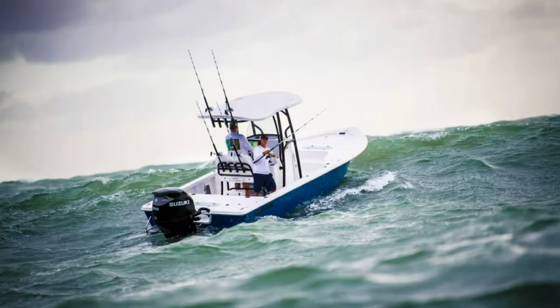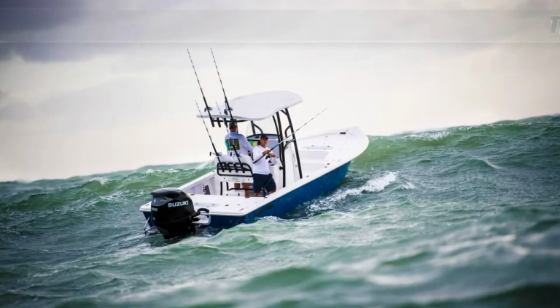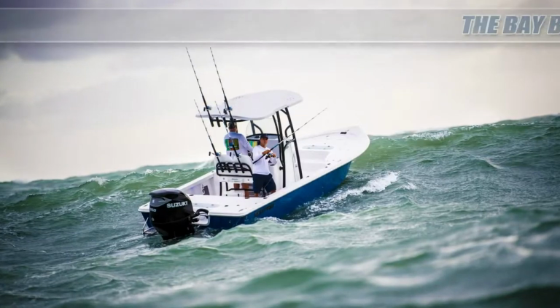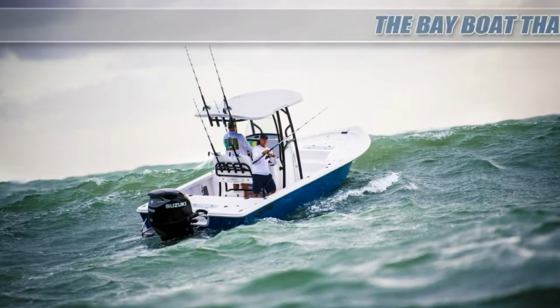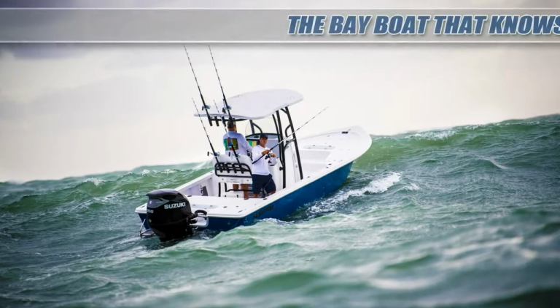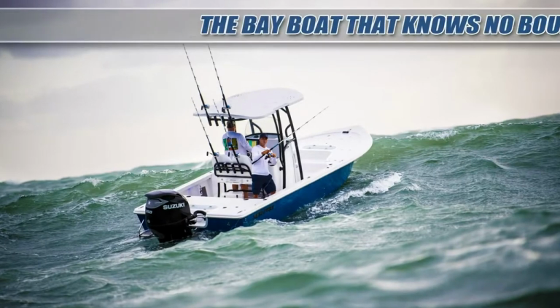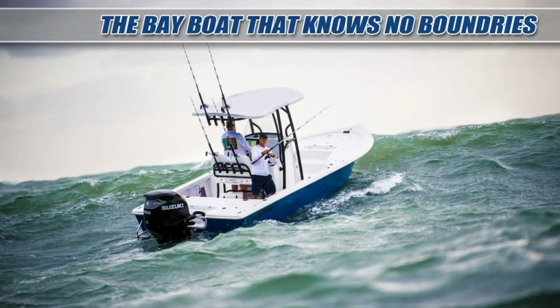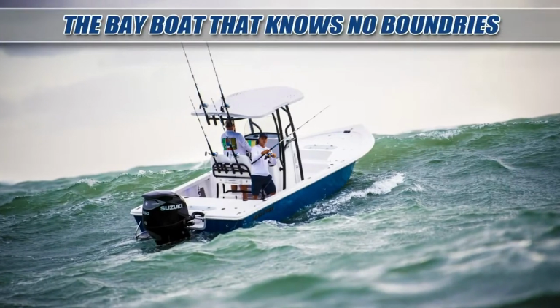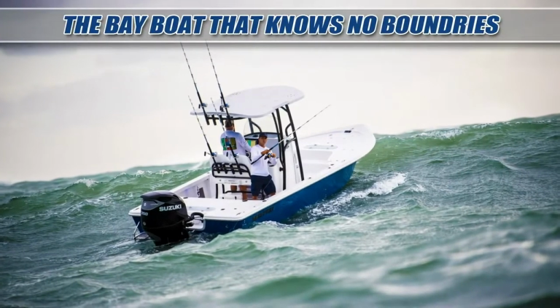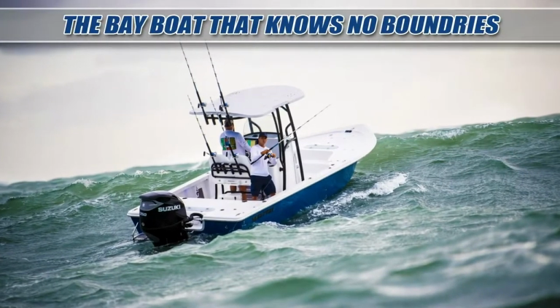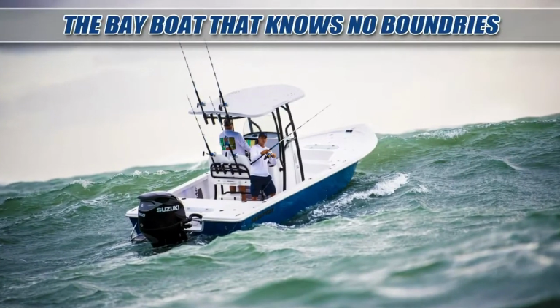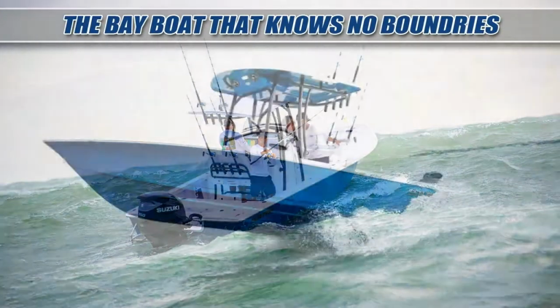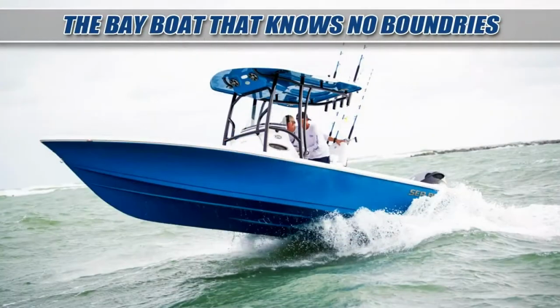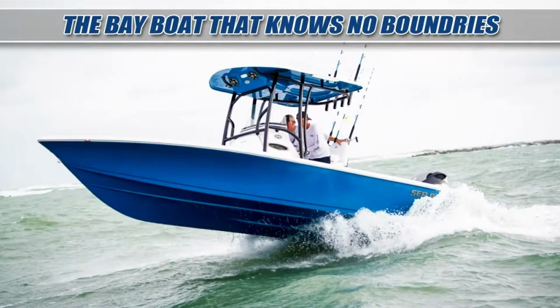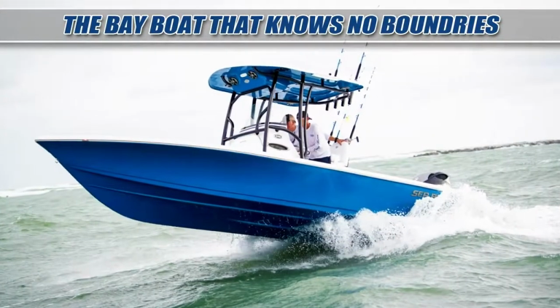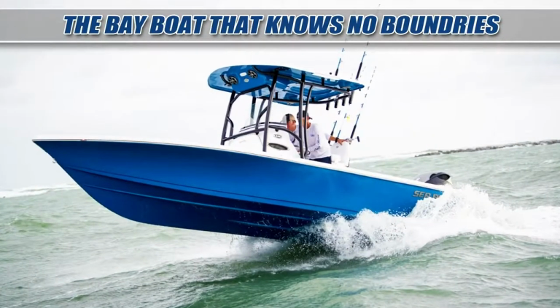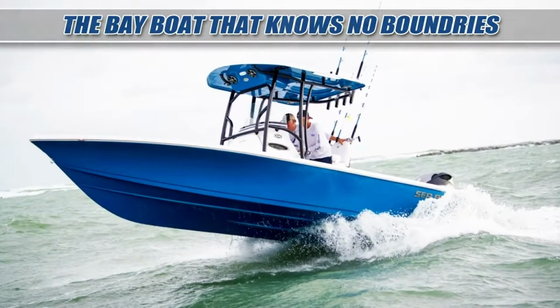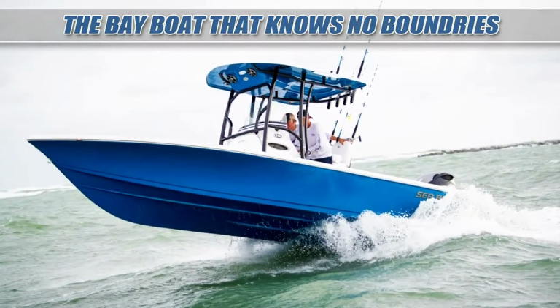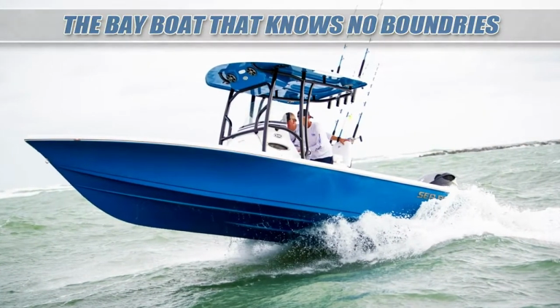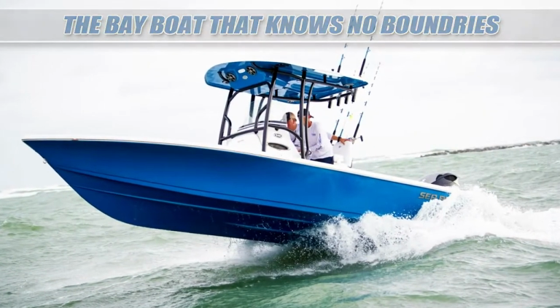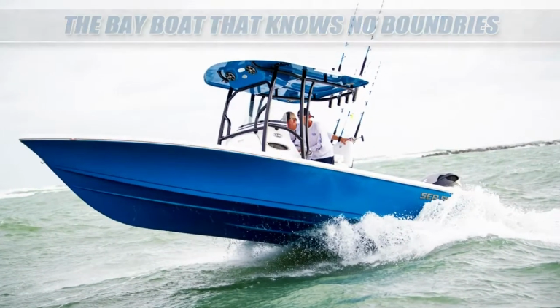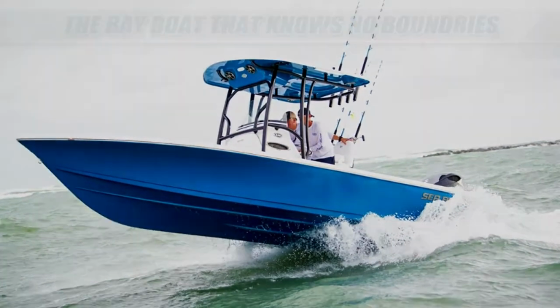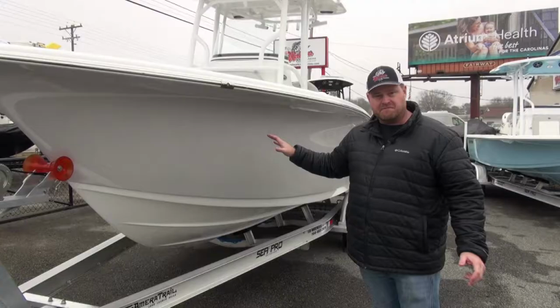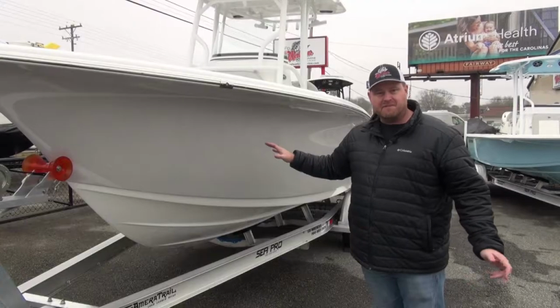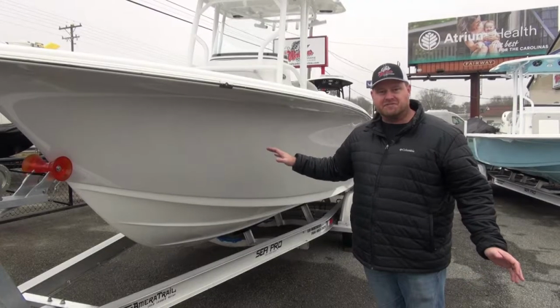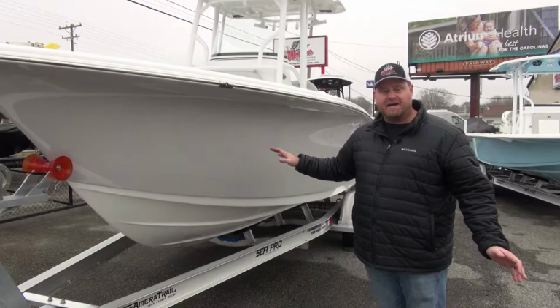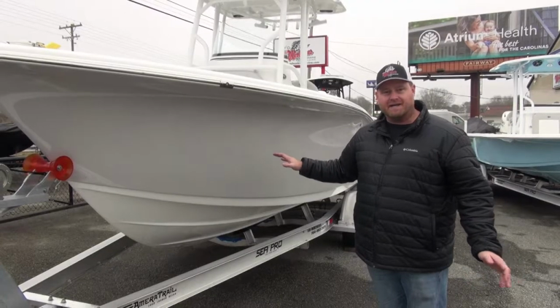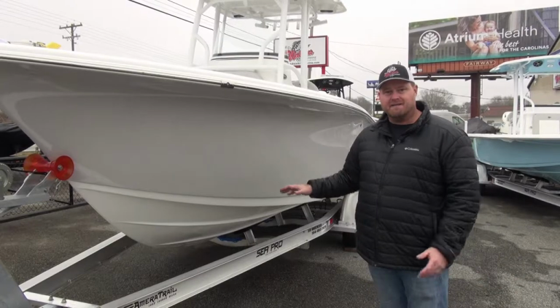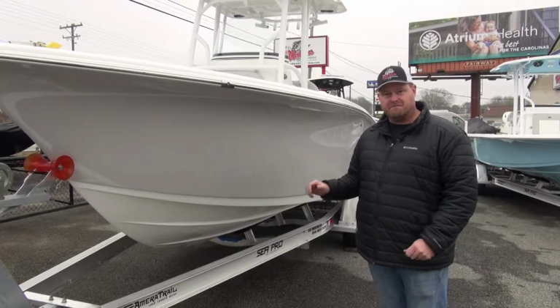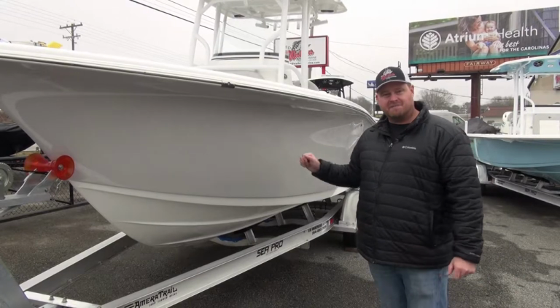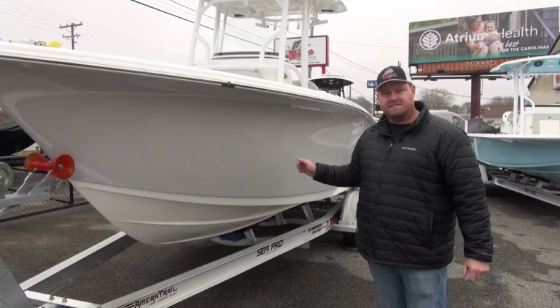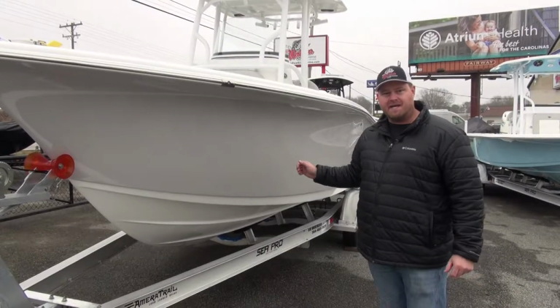A super dry ride boat that can take on rough water, but keep your family dry and keep your family safe.